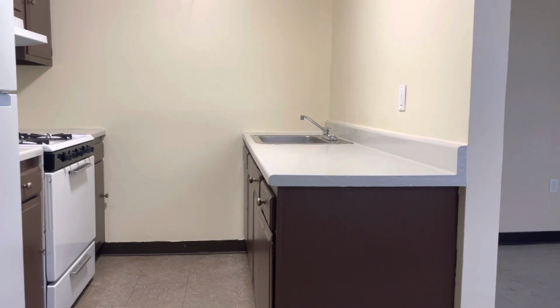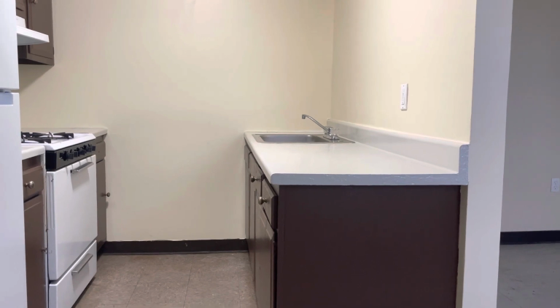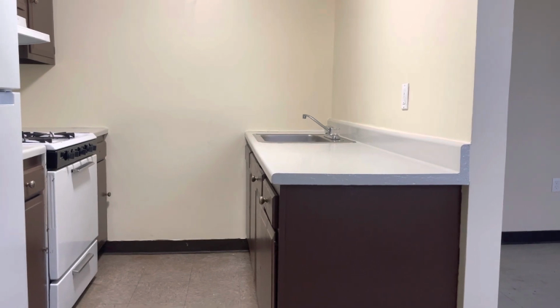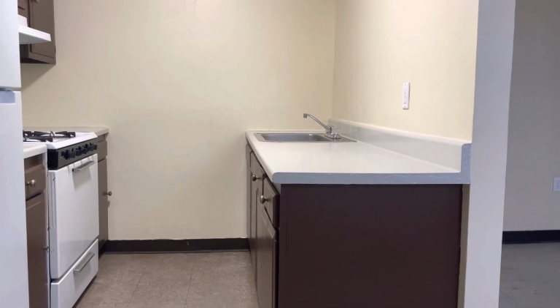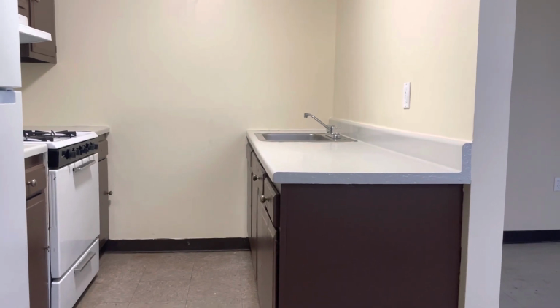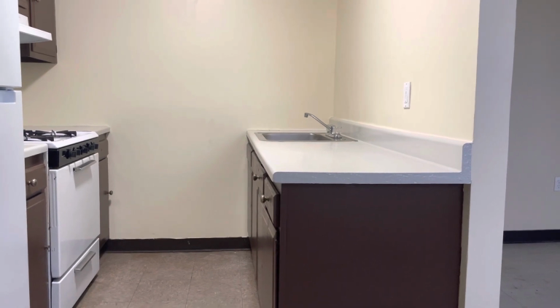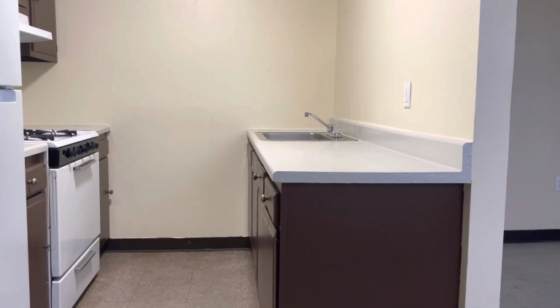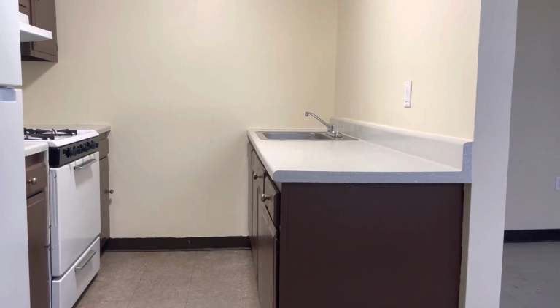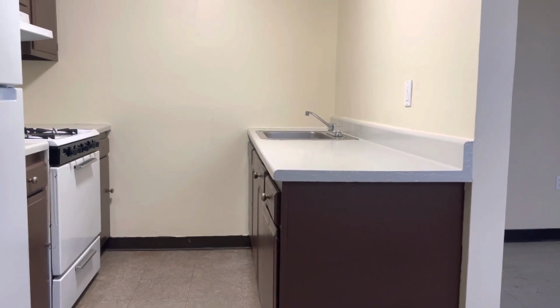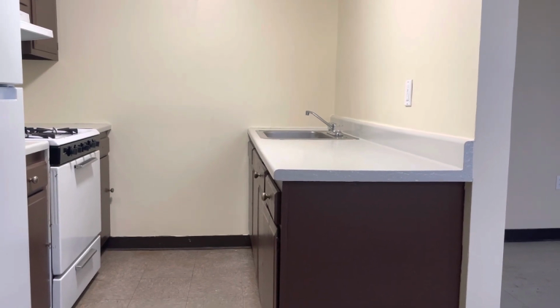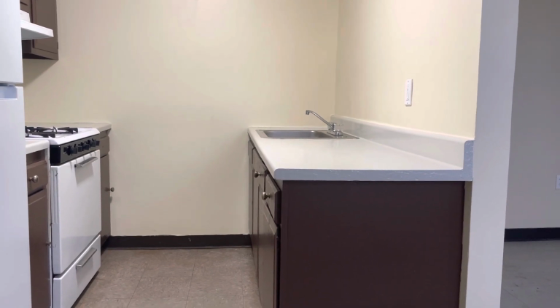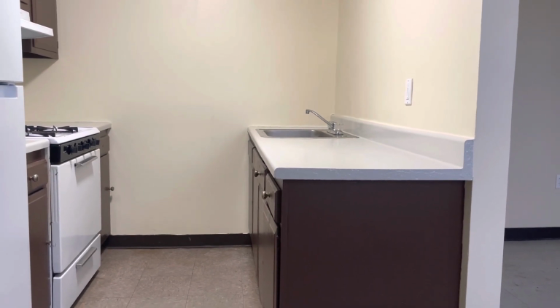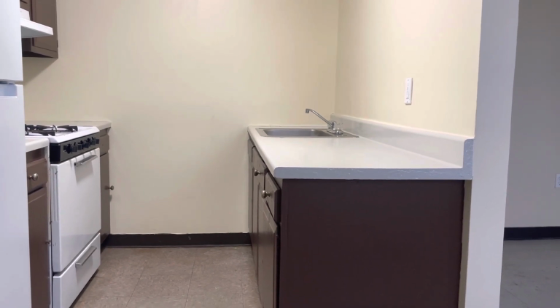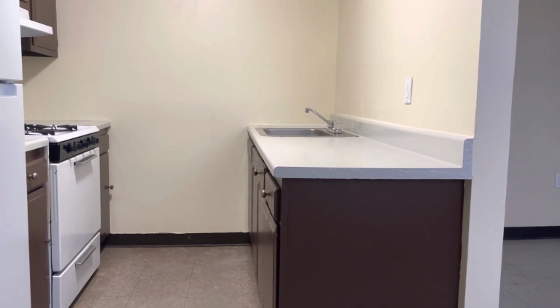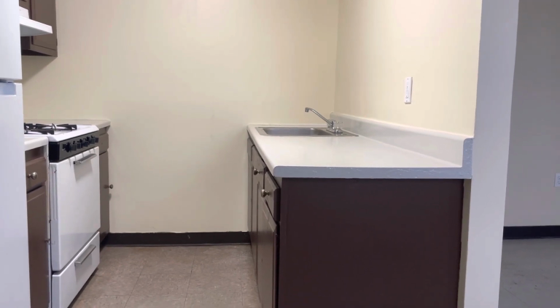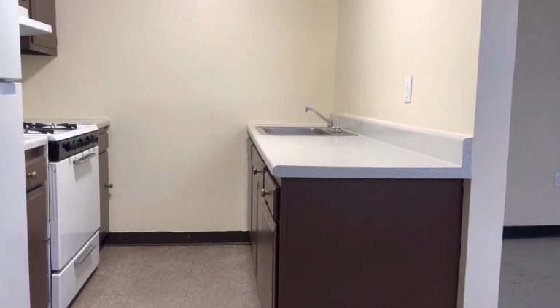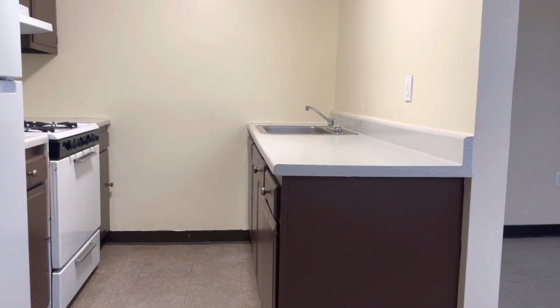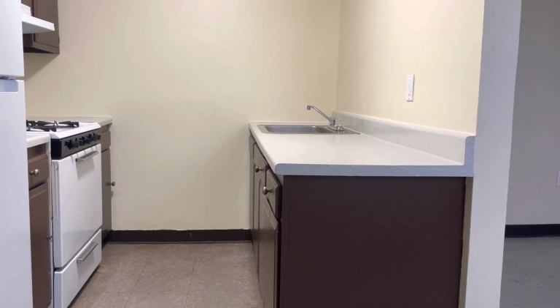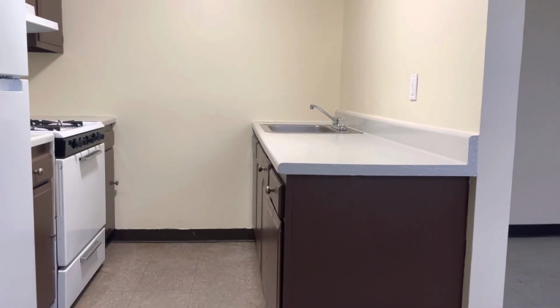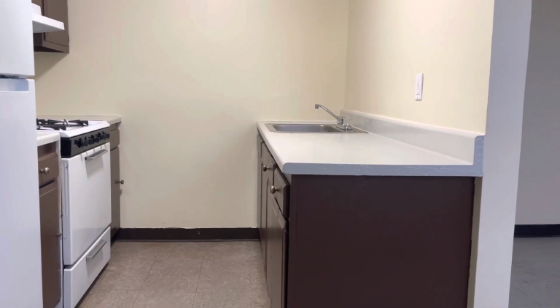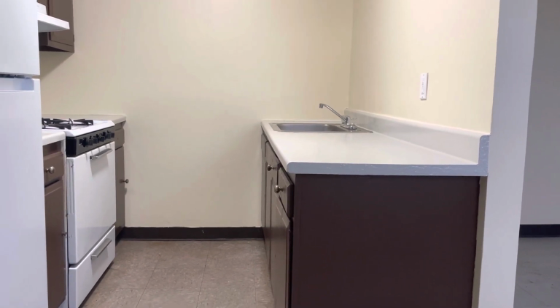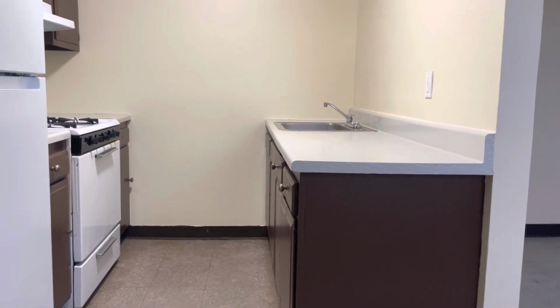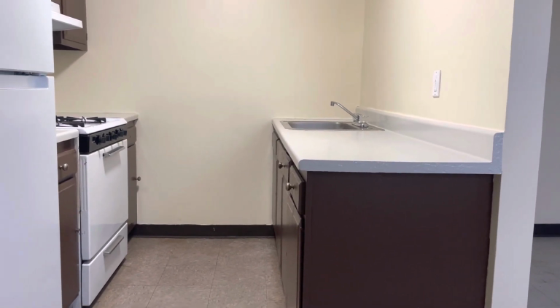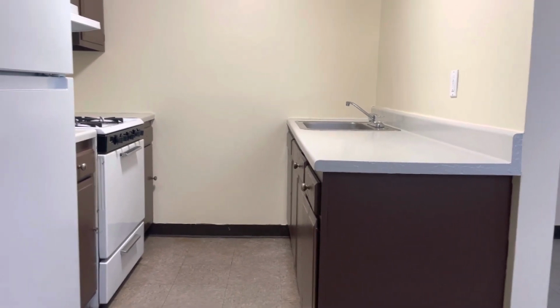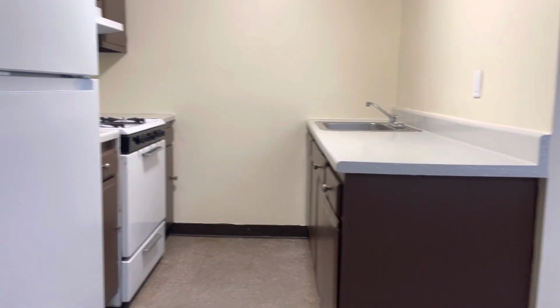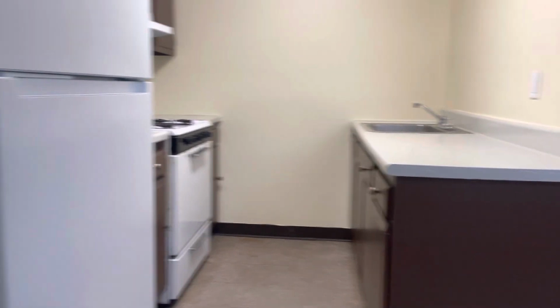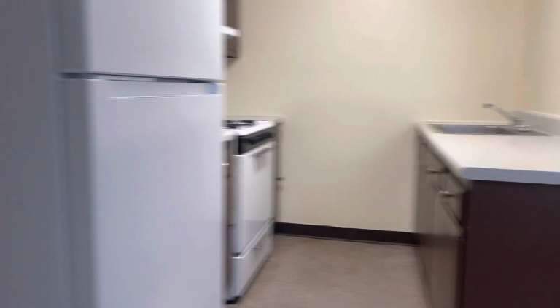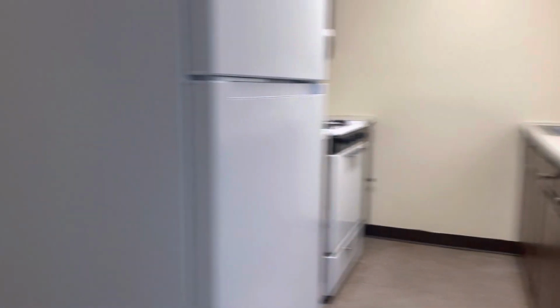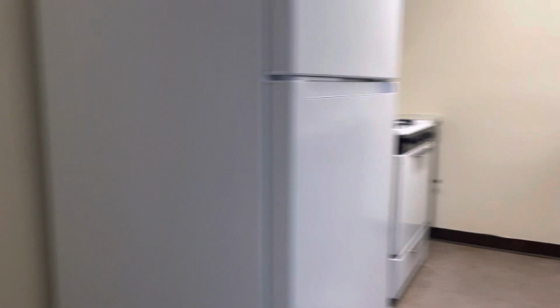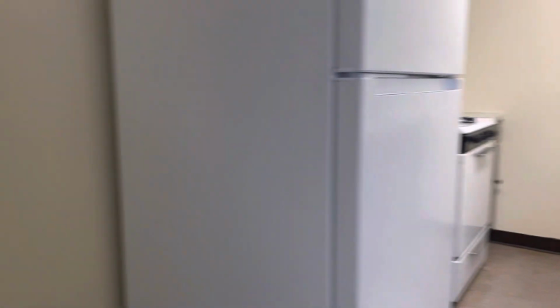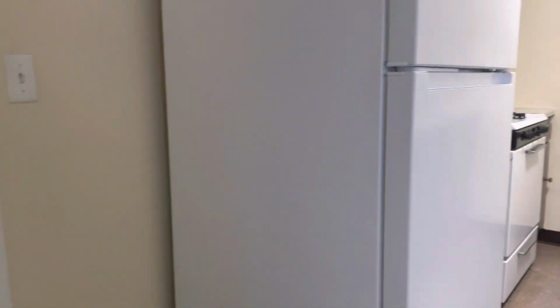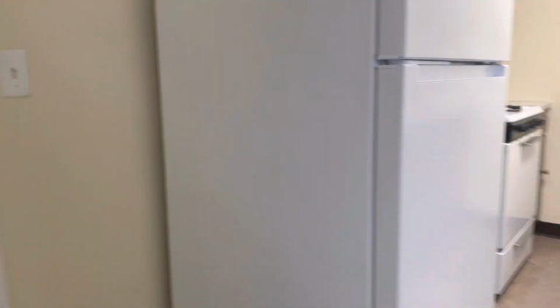3rd floor, 3-bedroom, 1-bathroom apartment for rent. Let's start our video tour right when you walk in here.